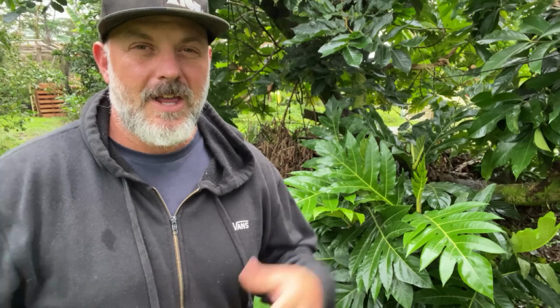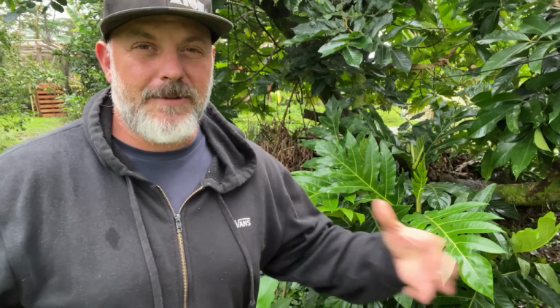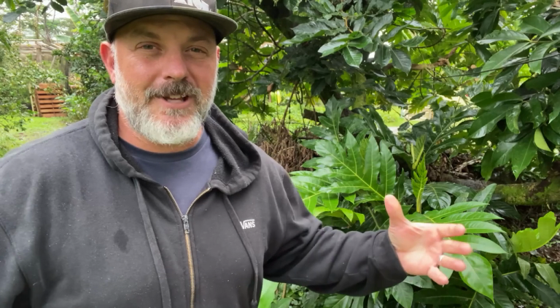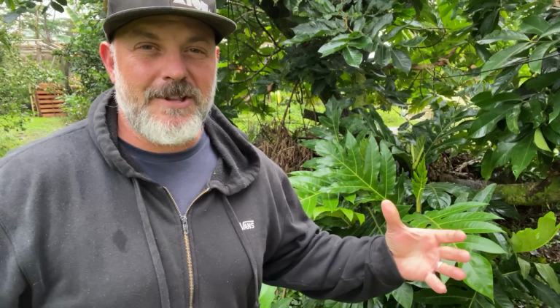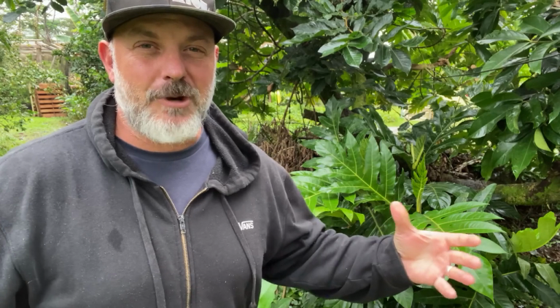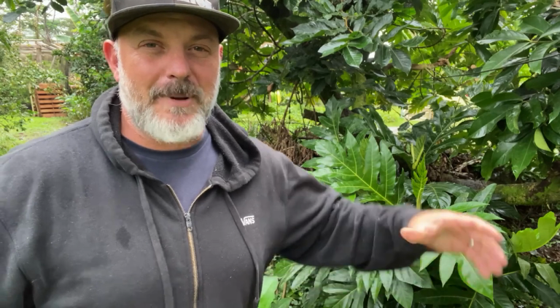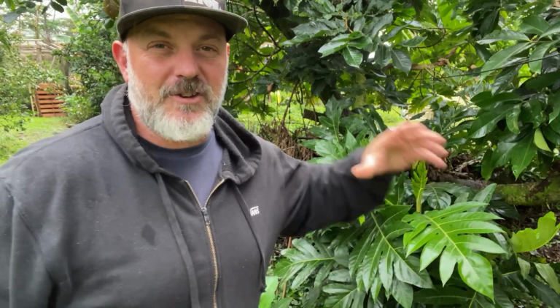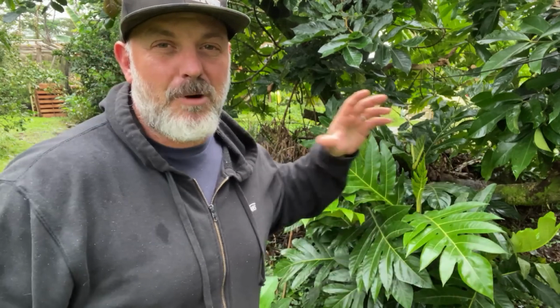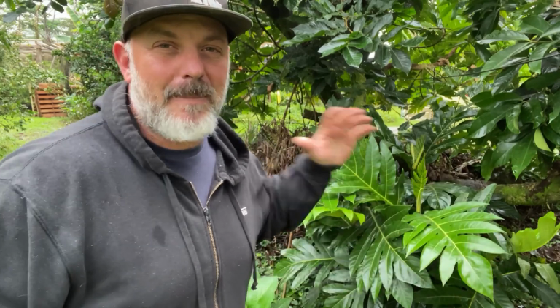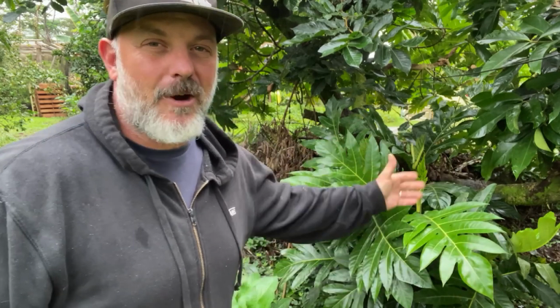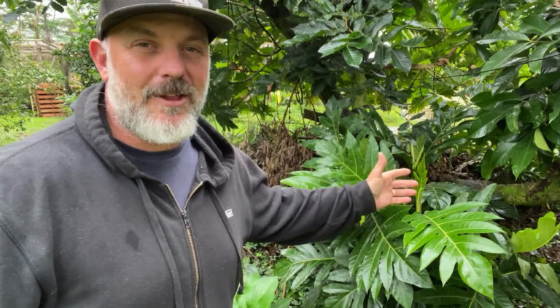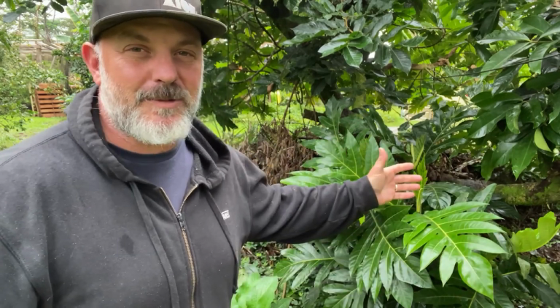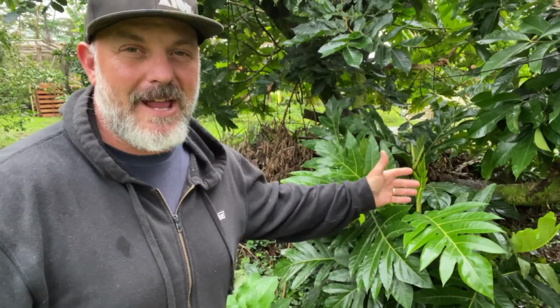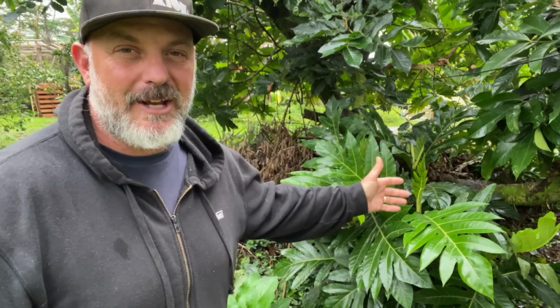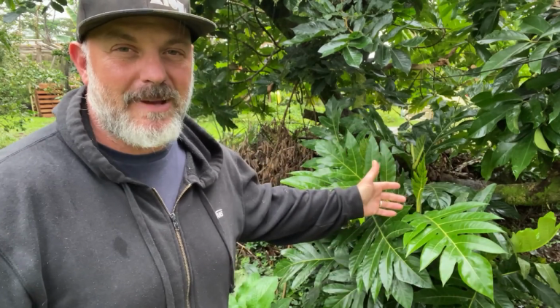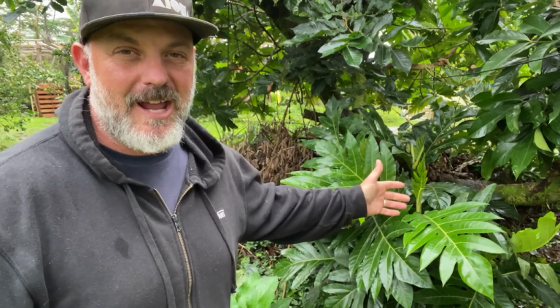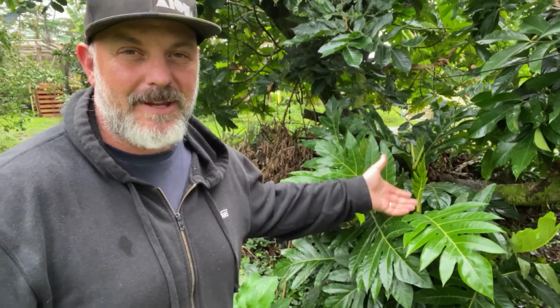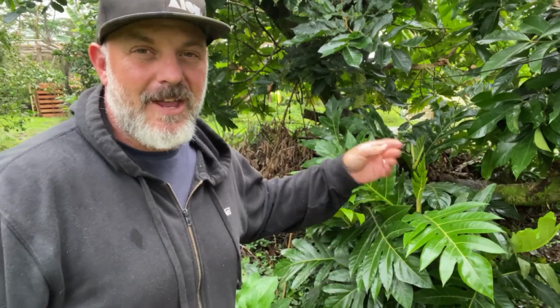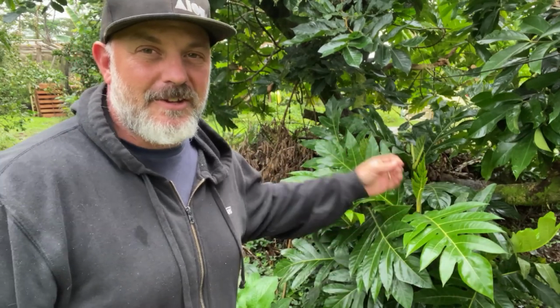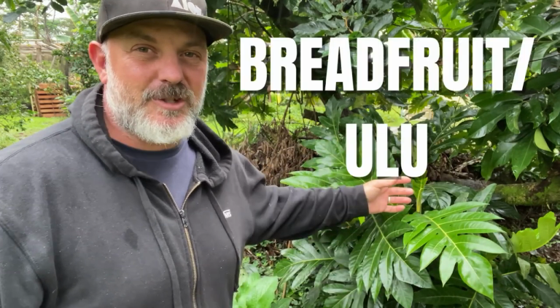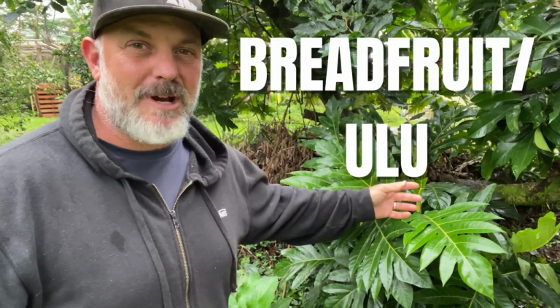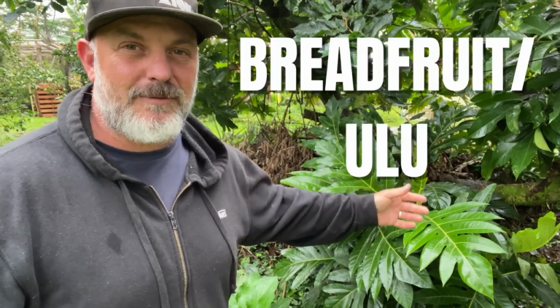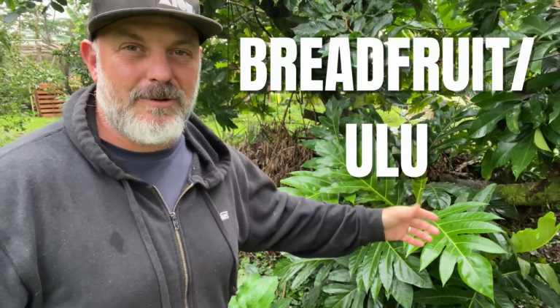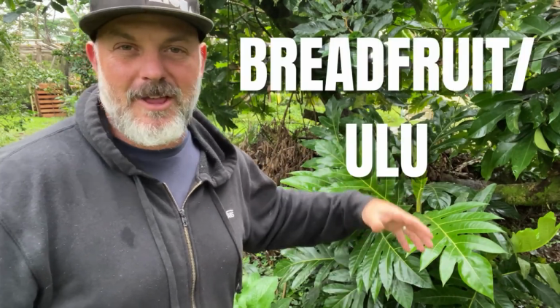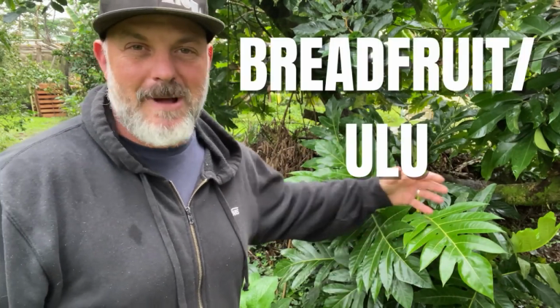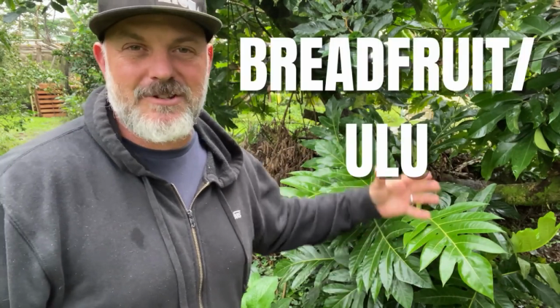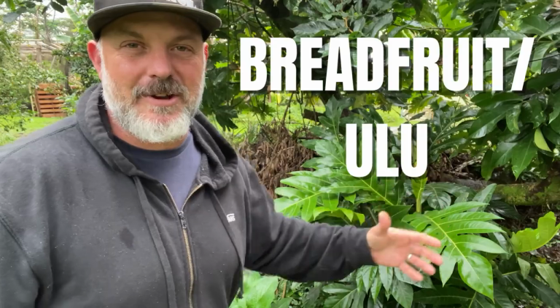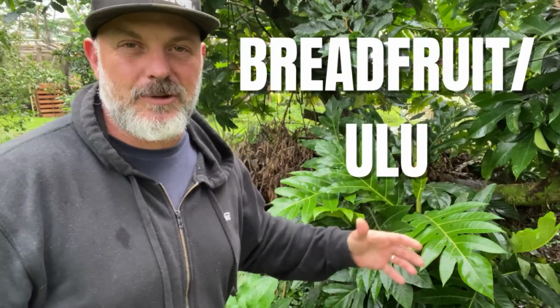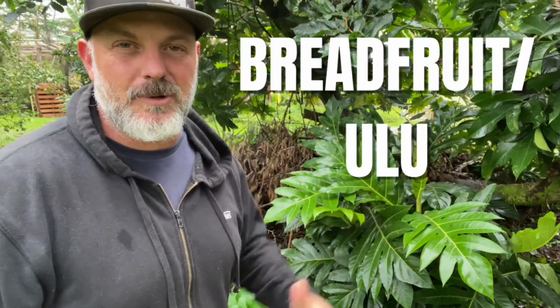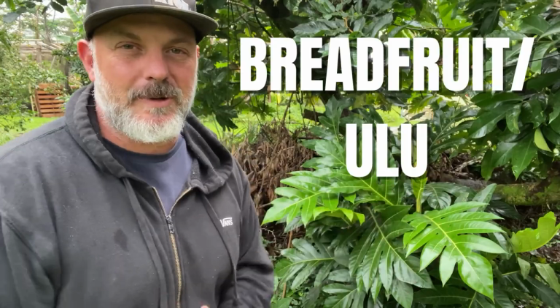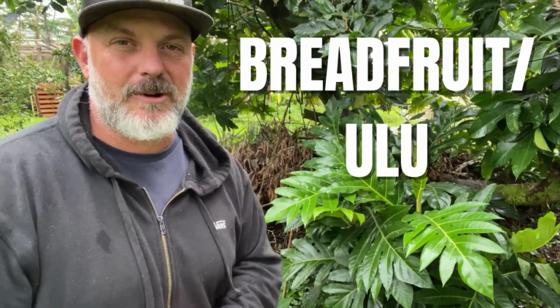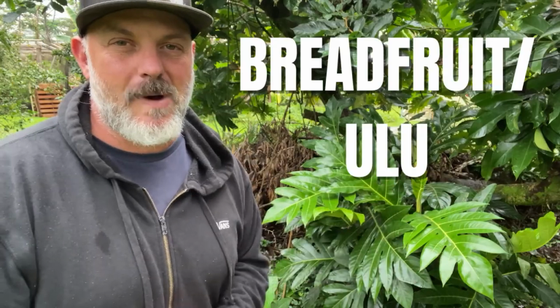If you live in the tropics, you've probably heard of this plant here behind me. This is breadfruit, otherwise known as ulu here in Hawaii.